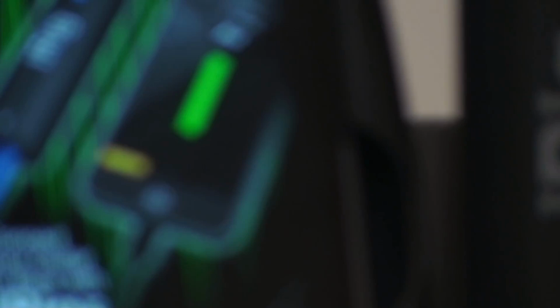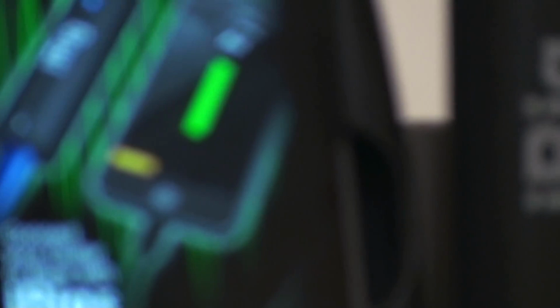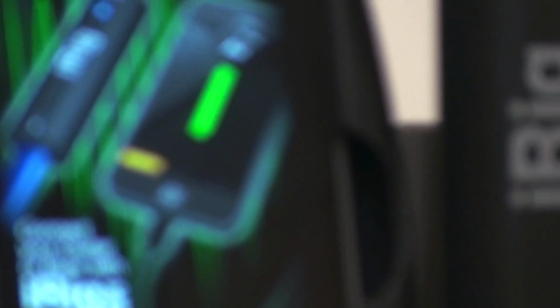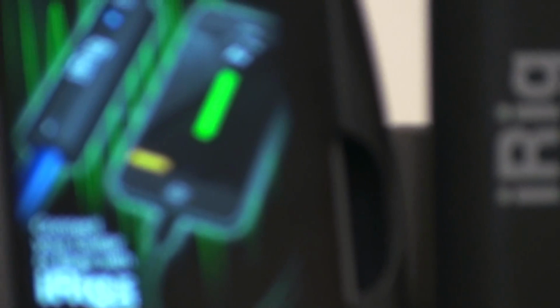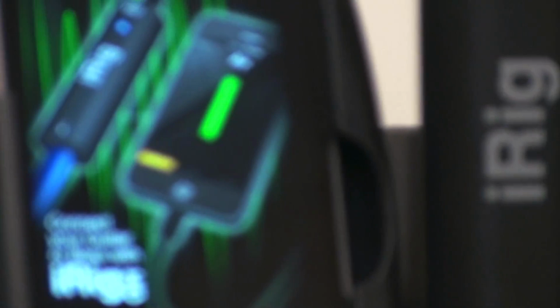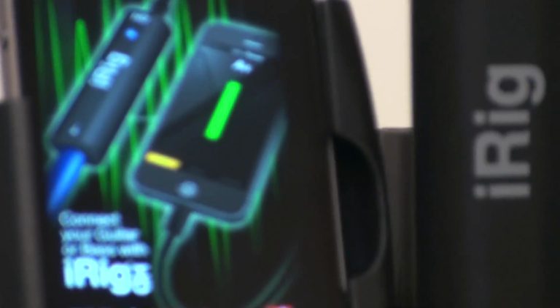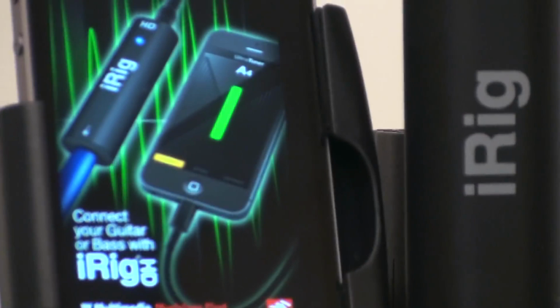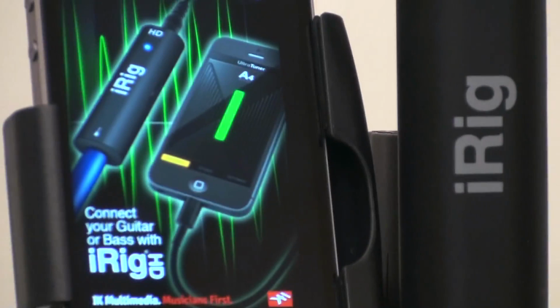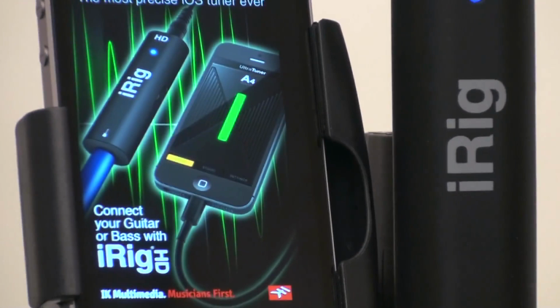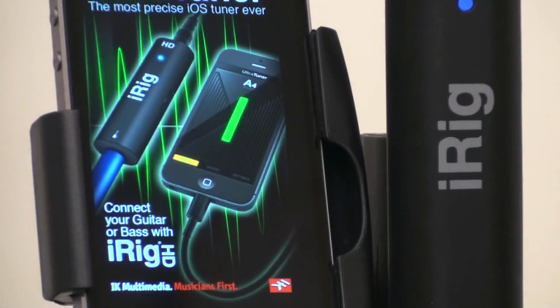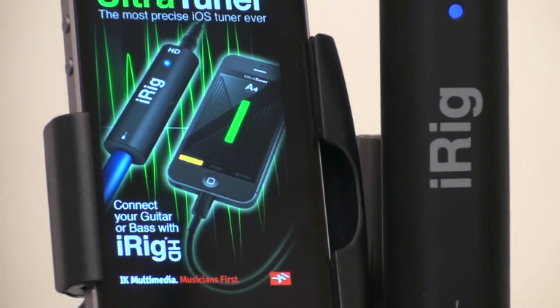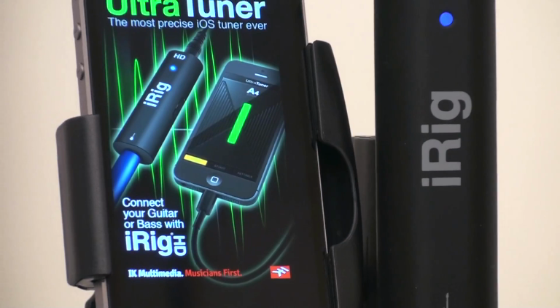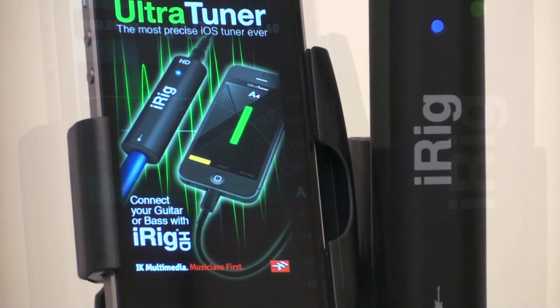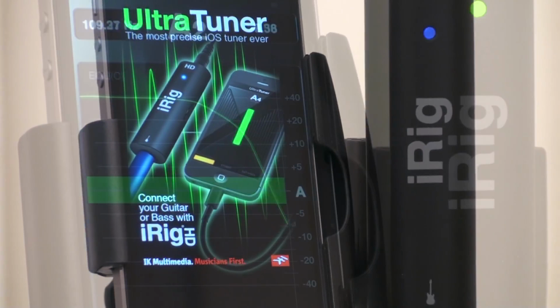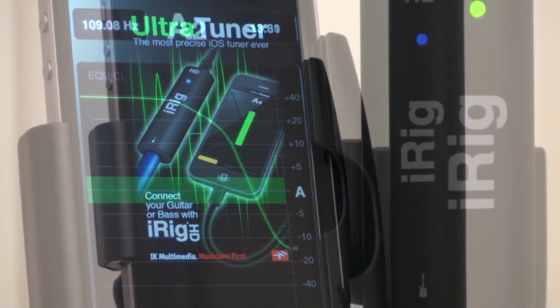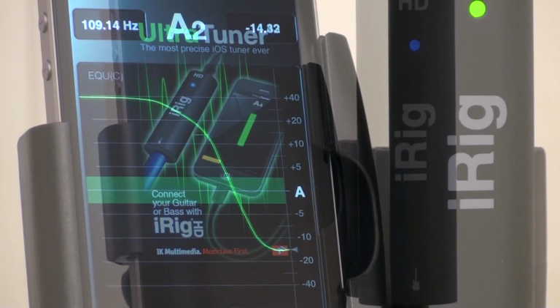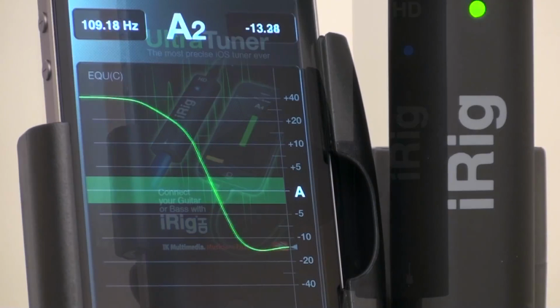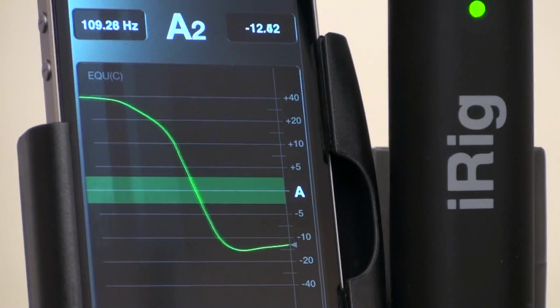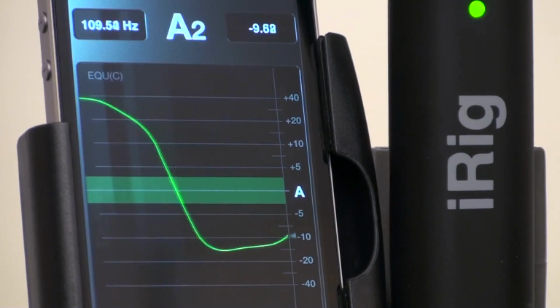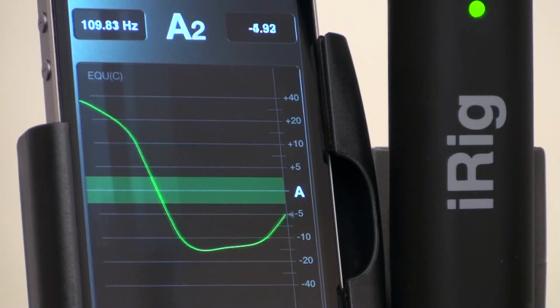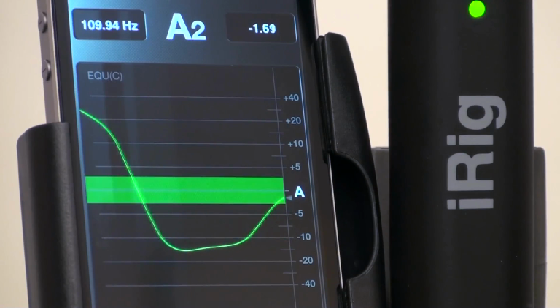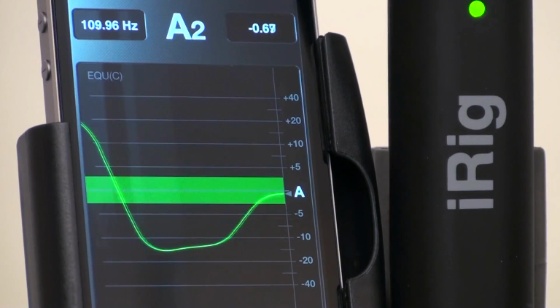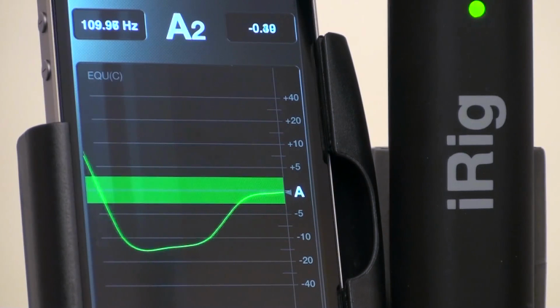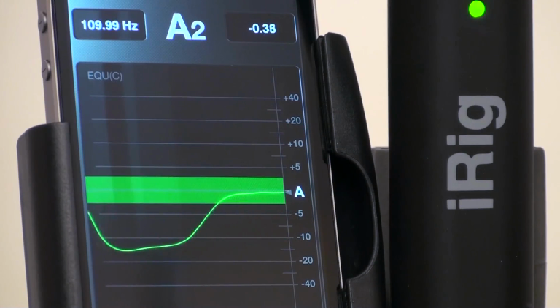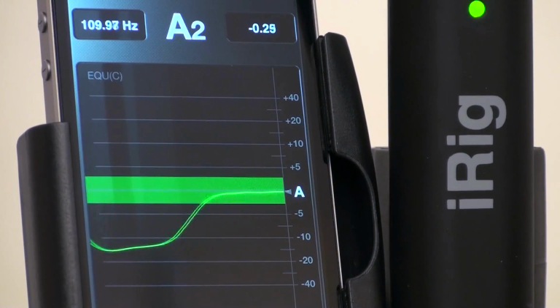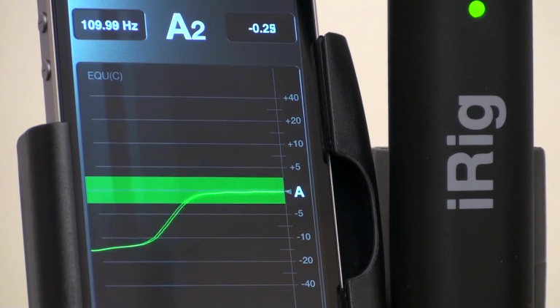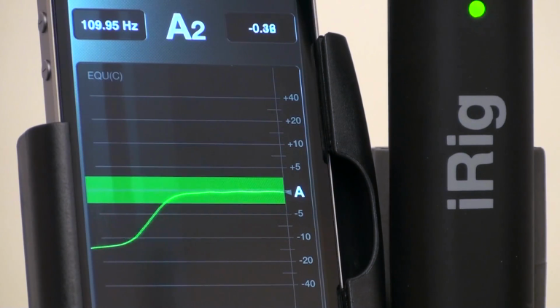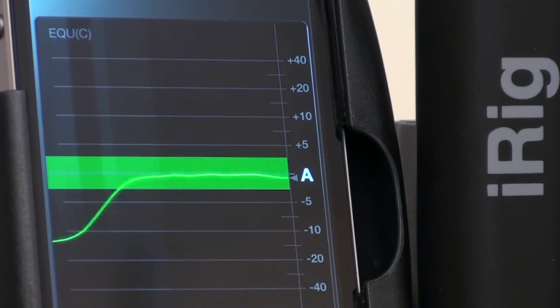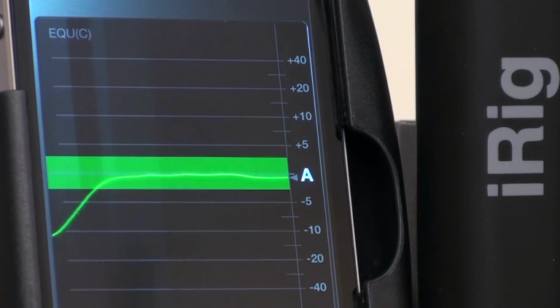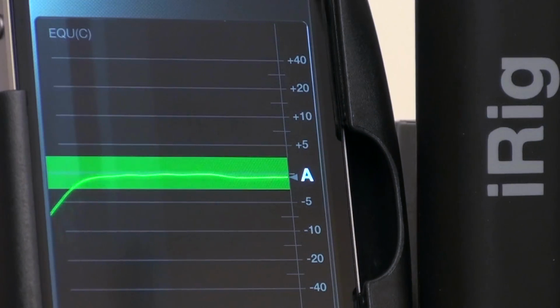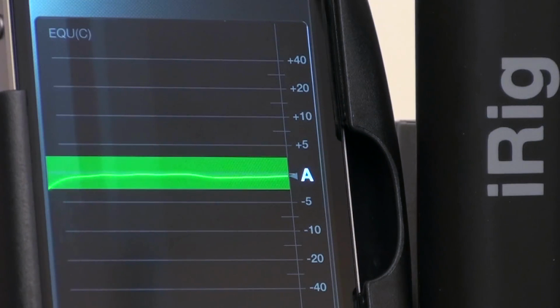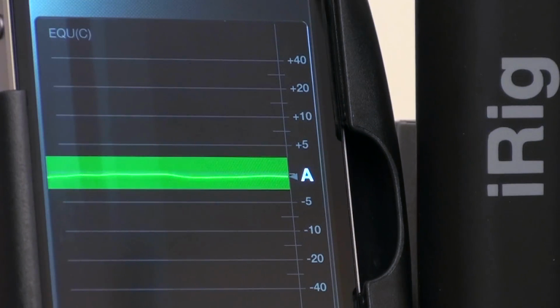IK Multimedia unveils the UltraTuner, the most accurate iOS tuner ever.